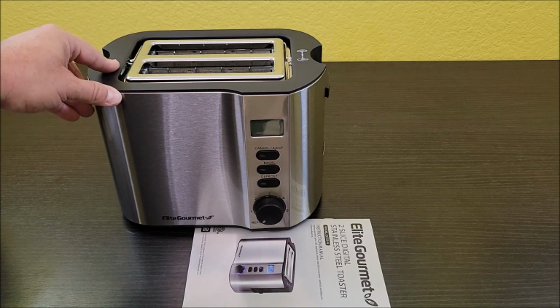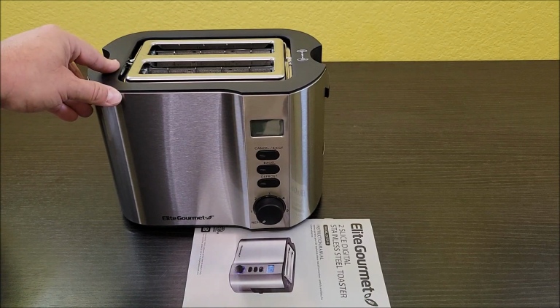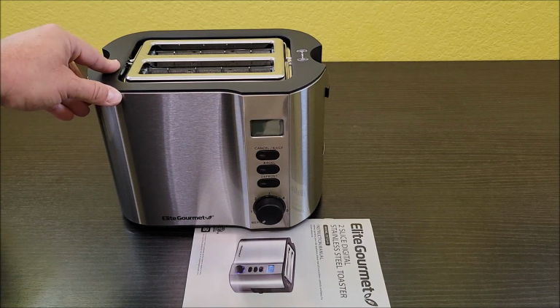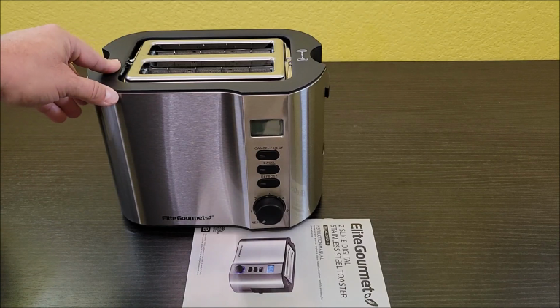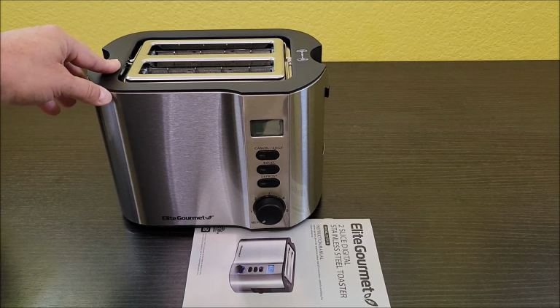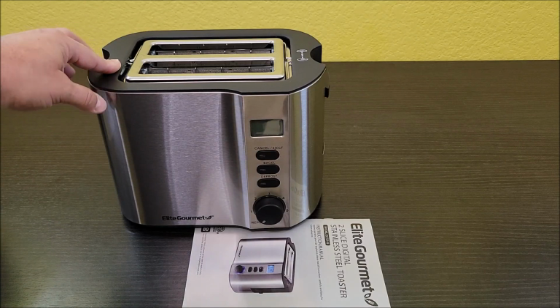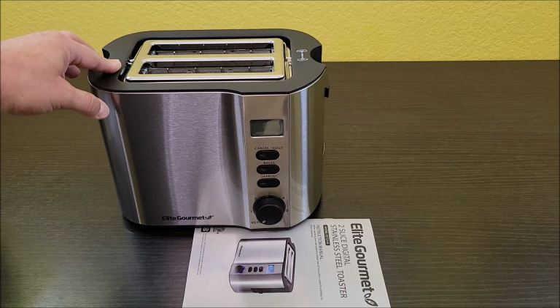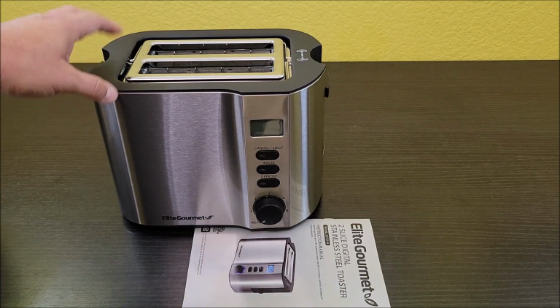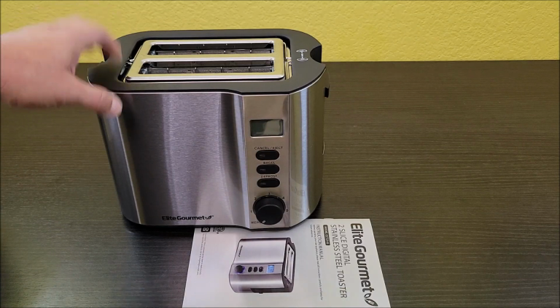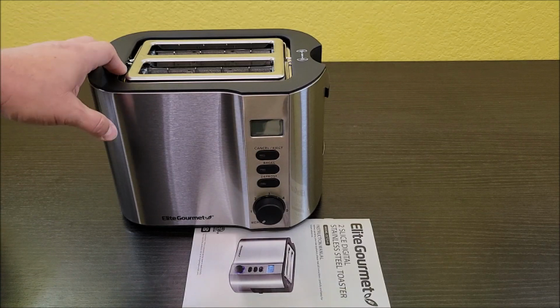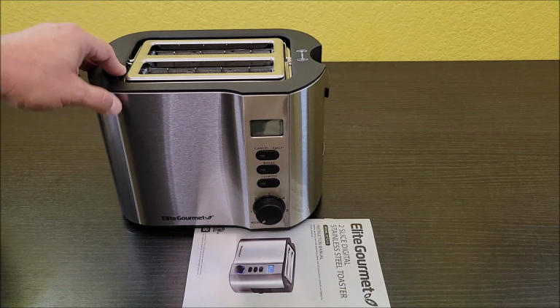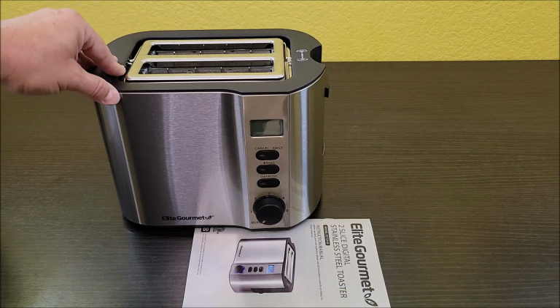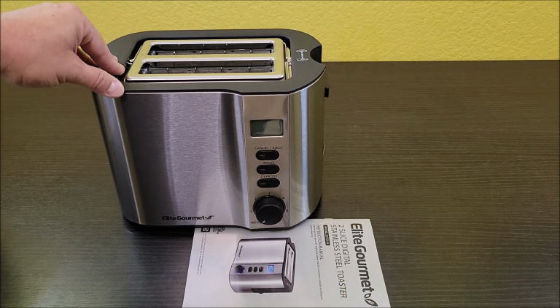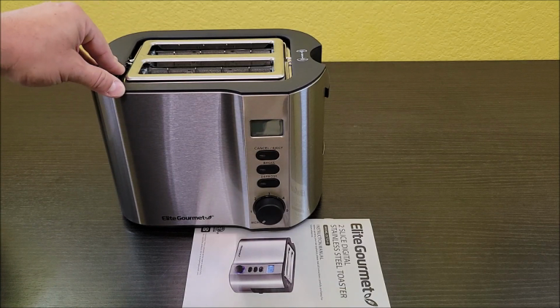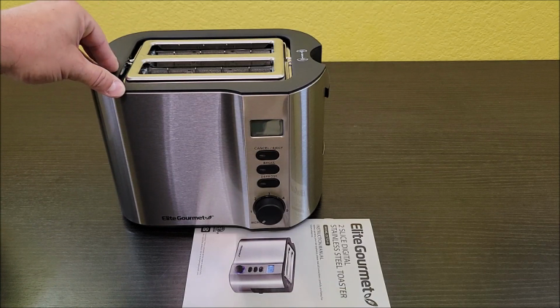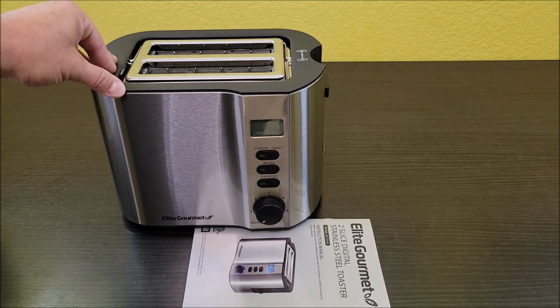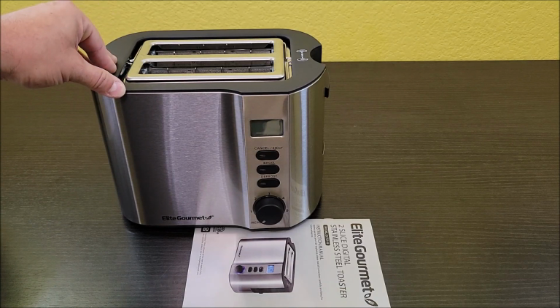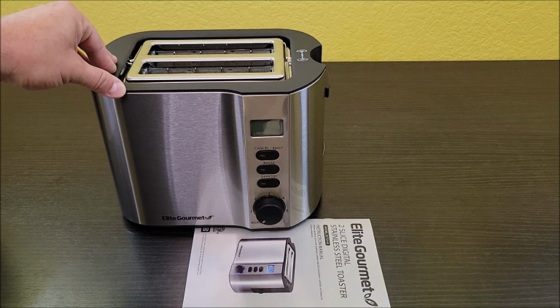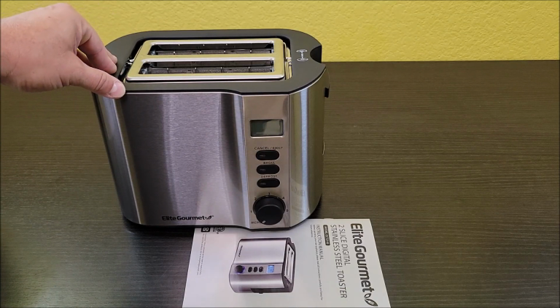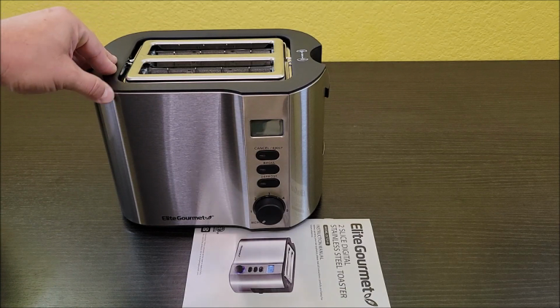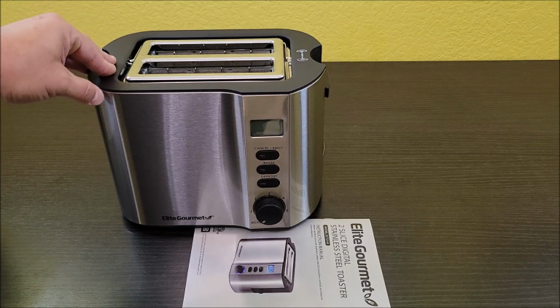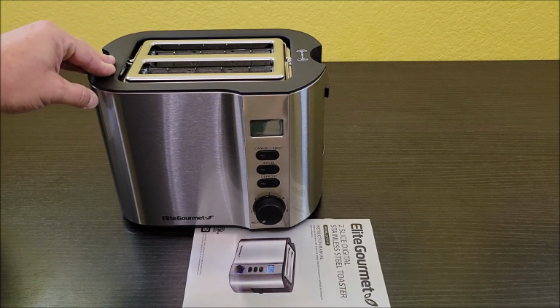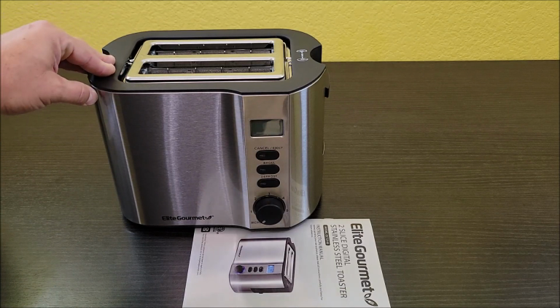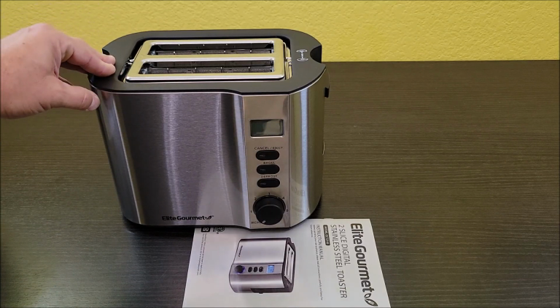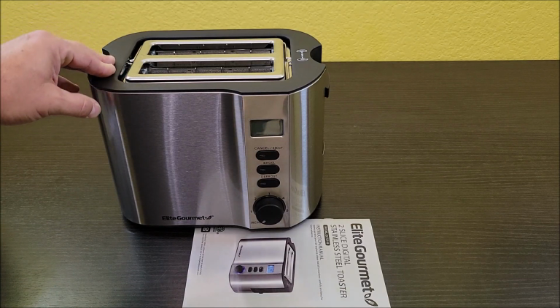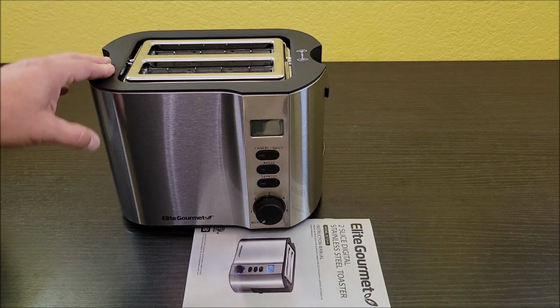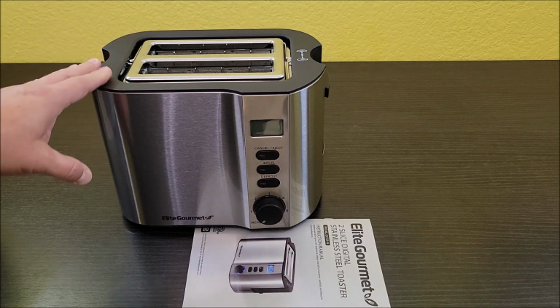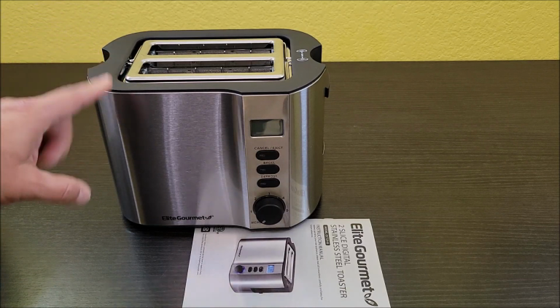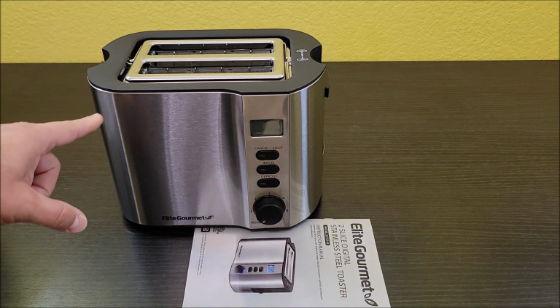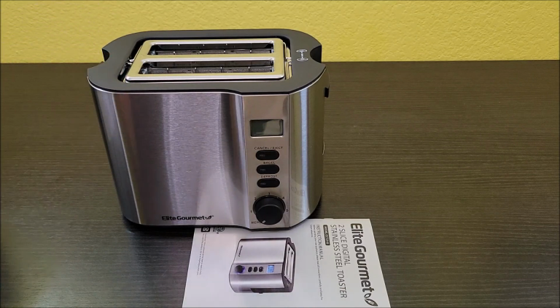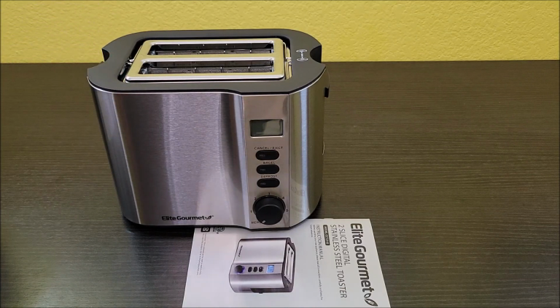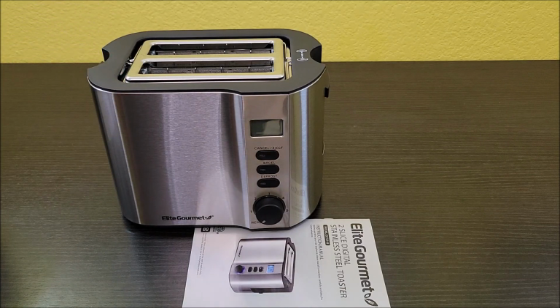So very cool toaster here. I do really like this already. I hope all this information was helpful. Thank you very much for watching. Y'all take care.